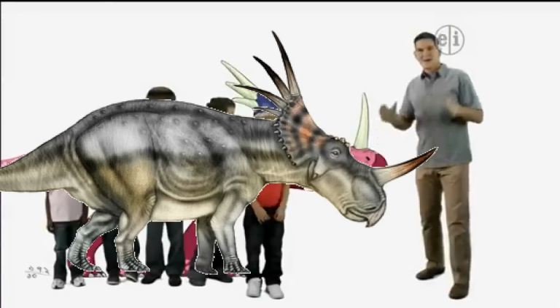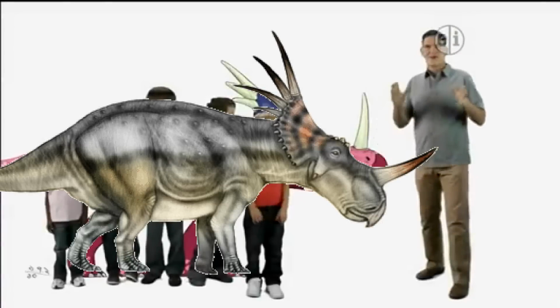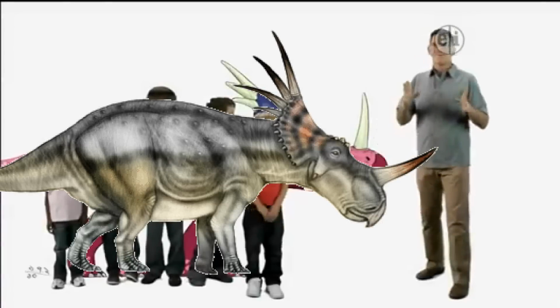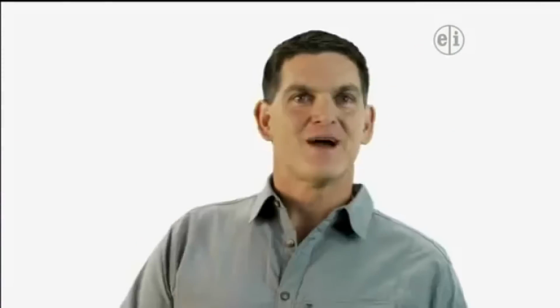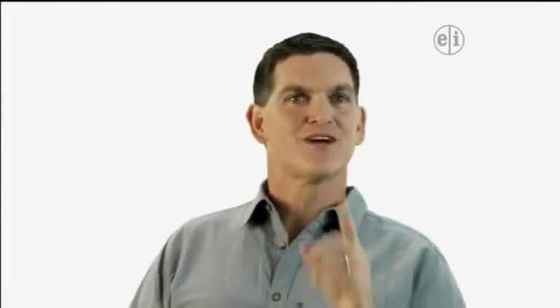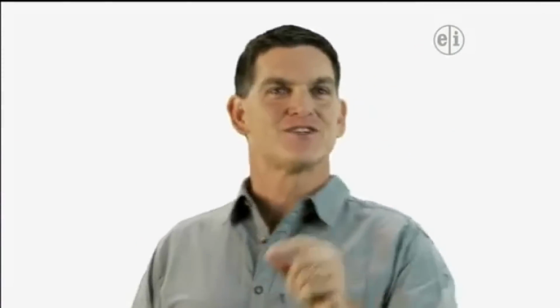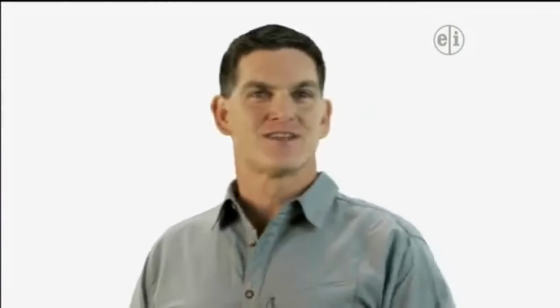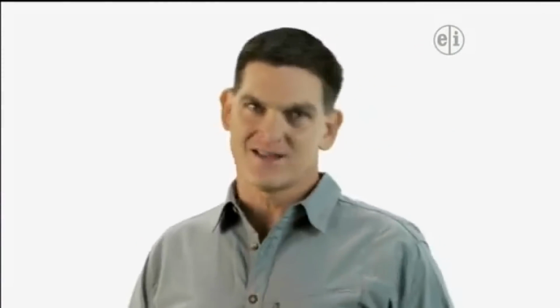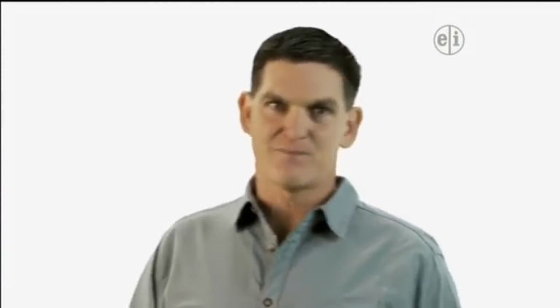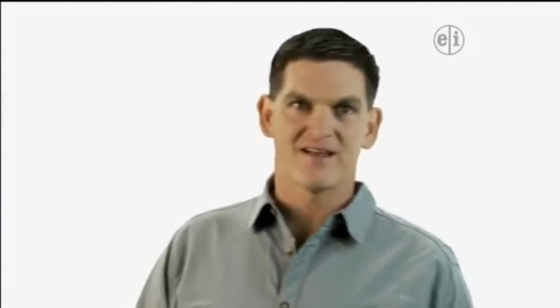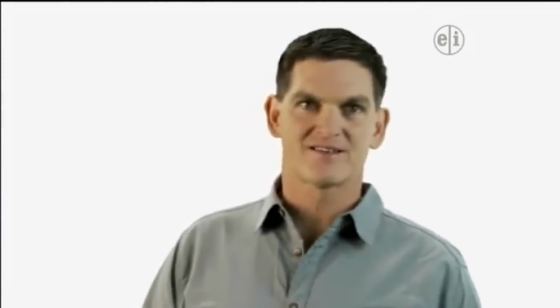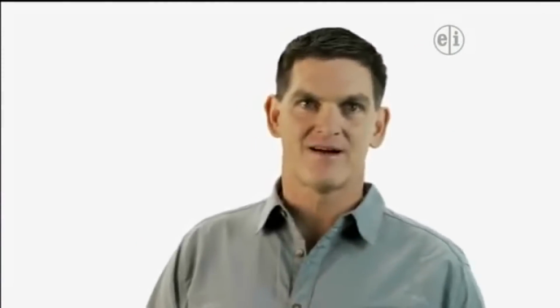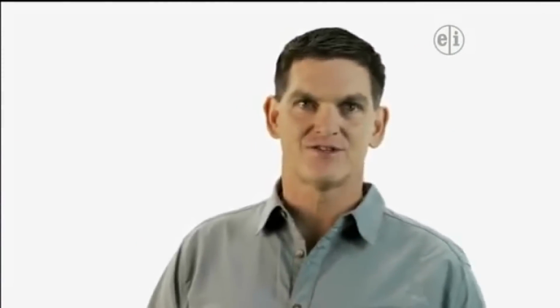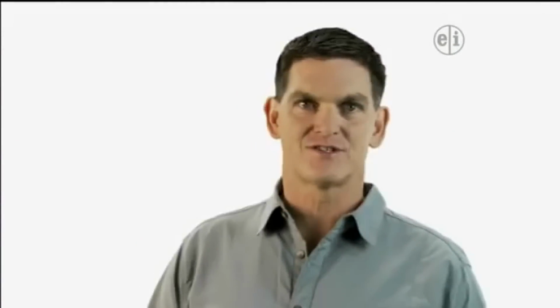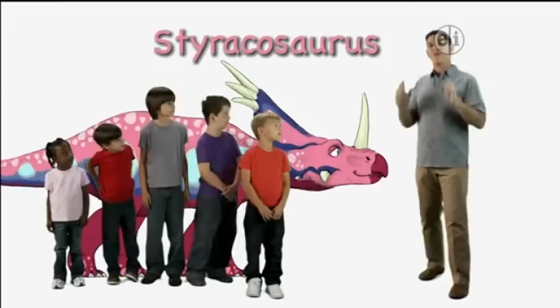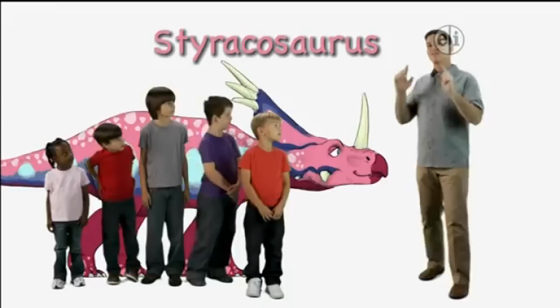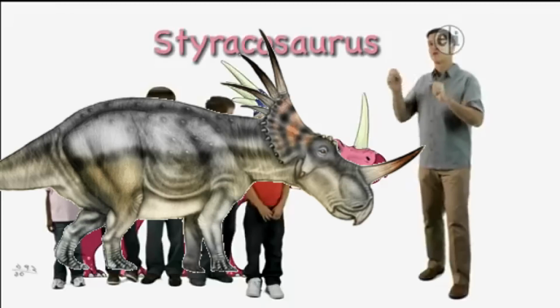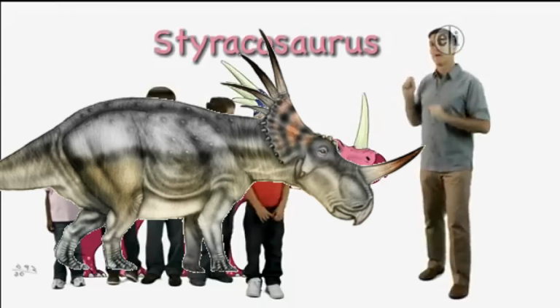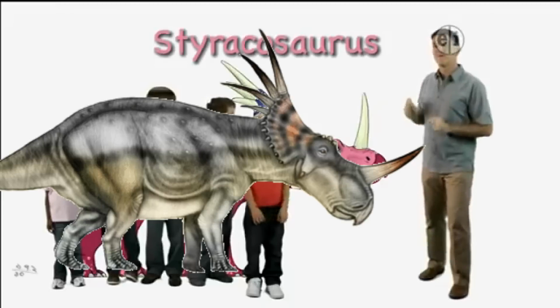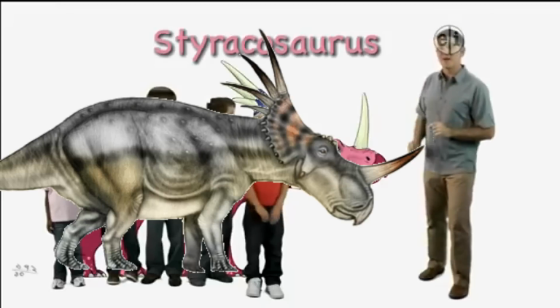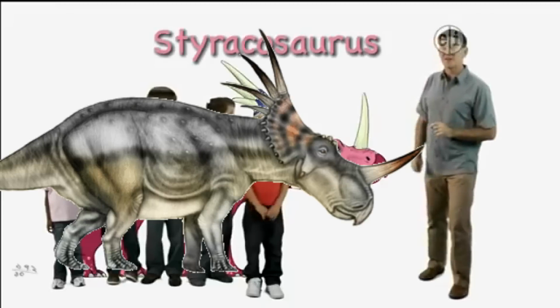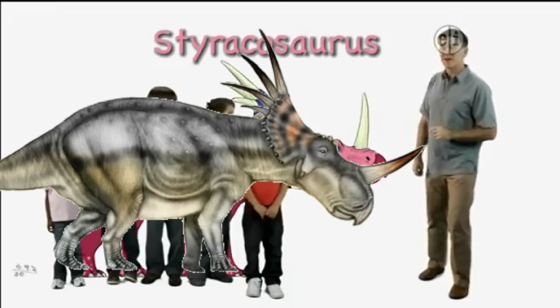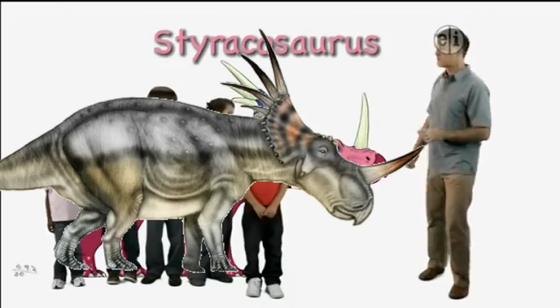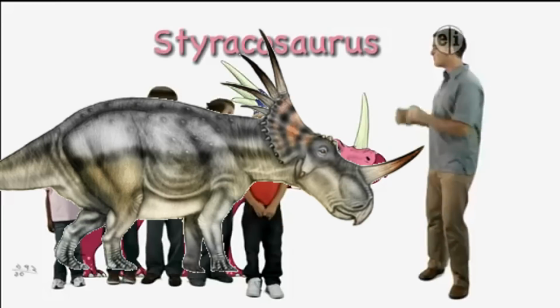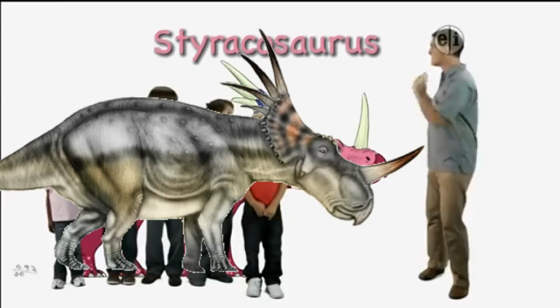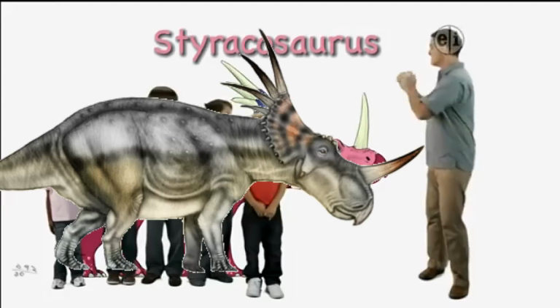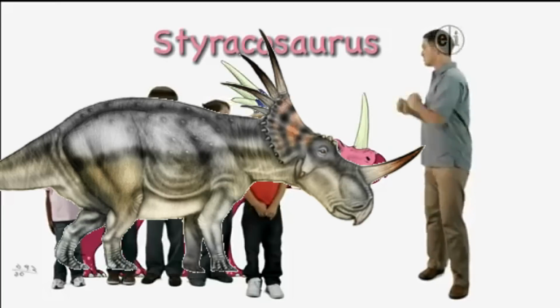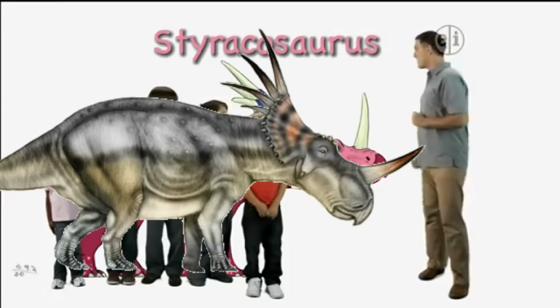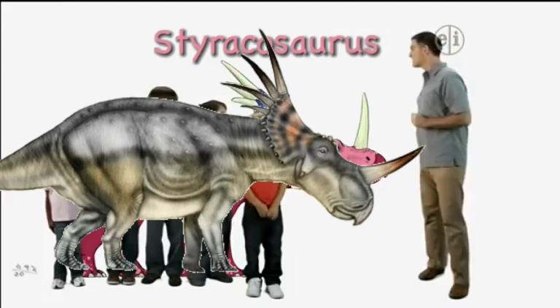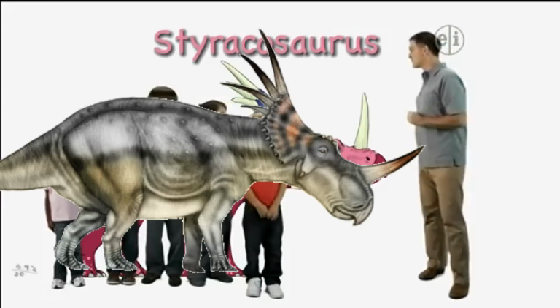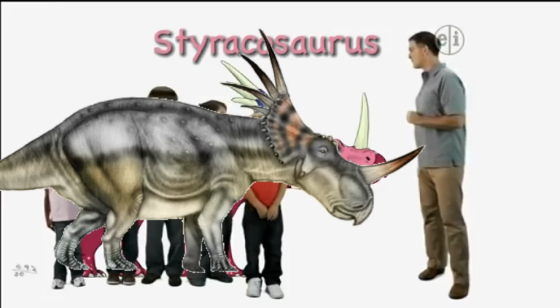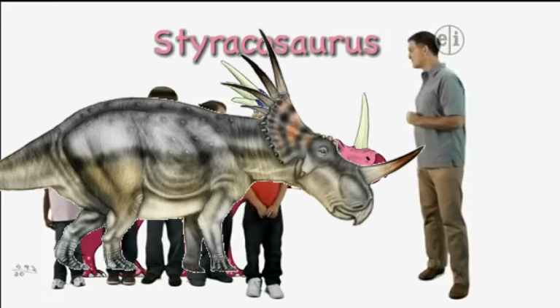Hi there, I'm Dr. Scott, the paleontologist, and this is one of my favorite dinosaurs, Storacosaurus.